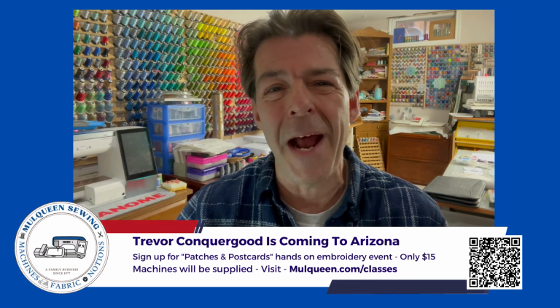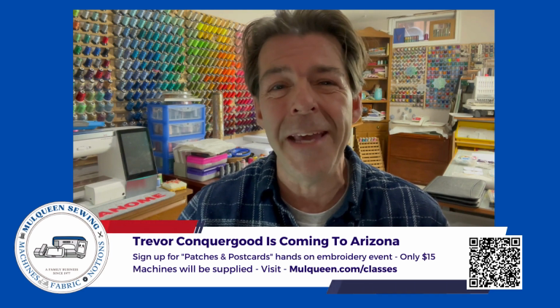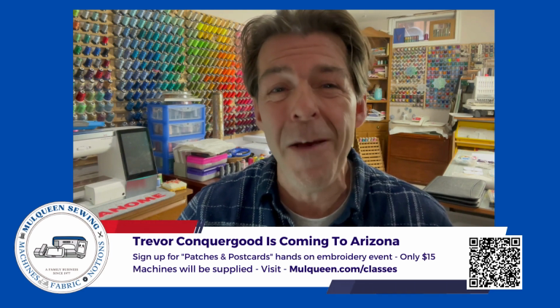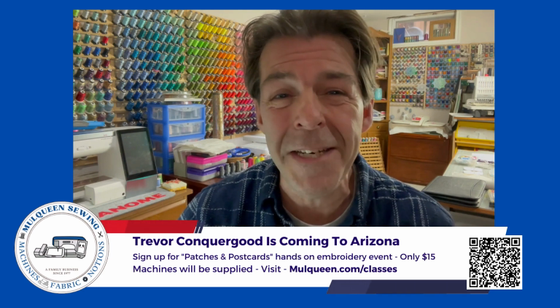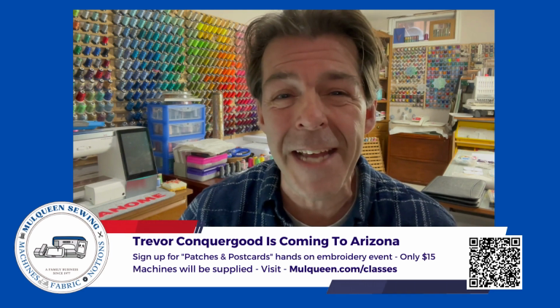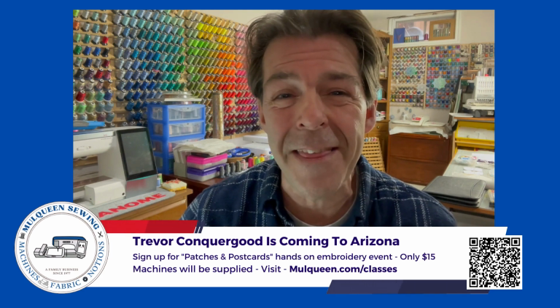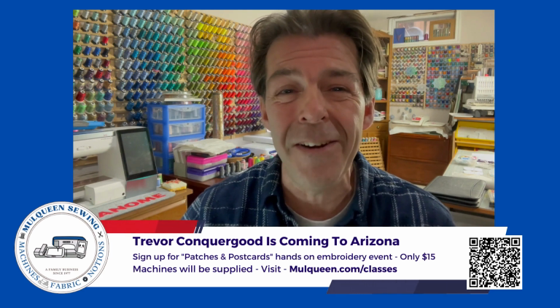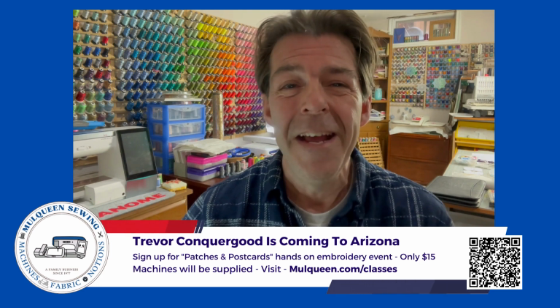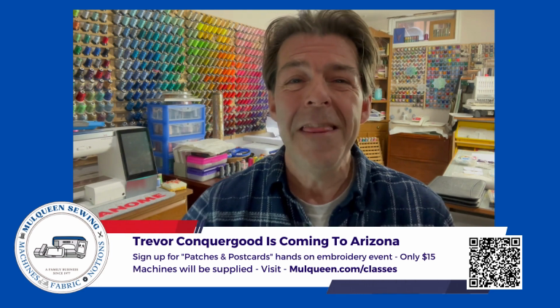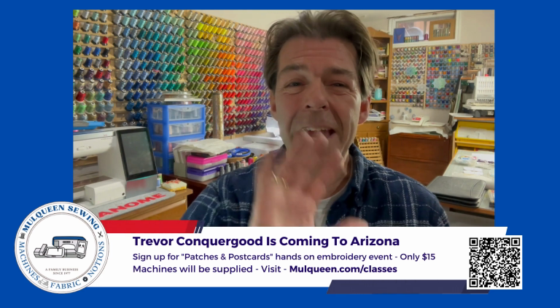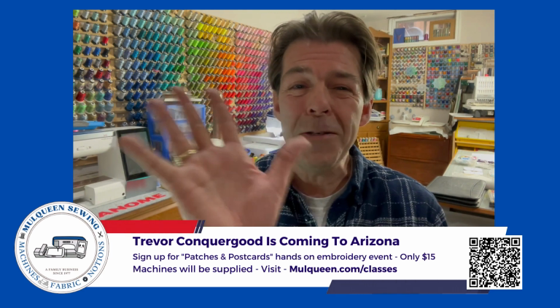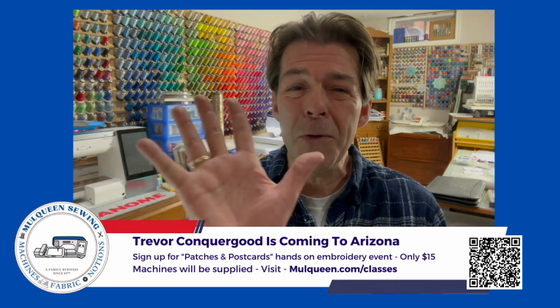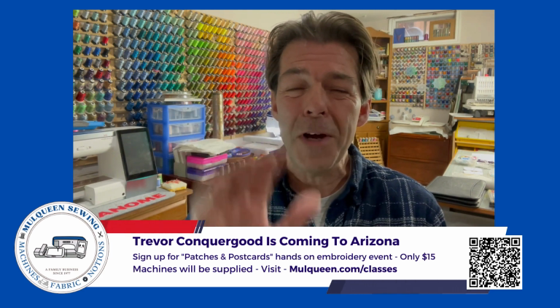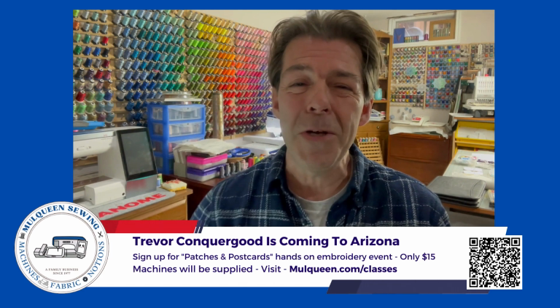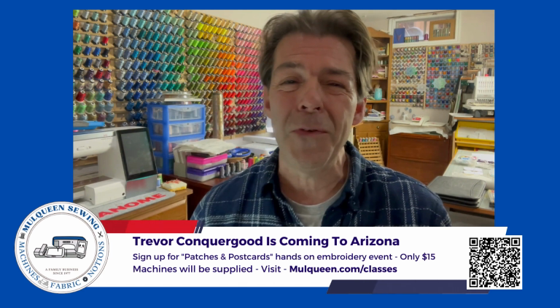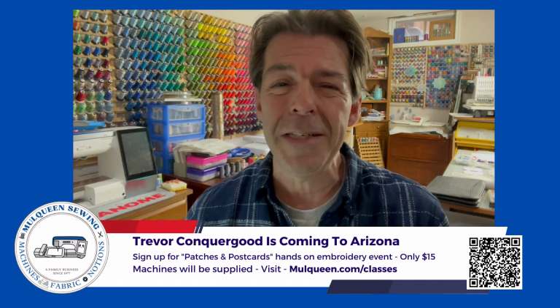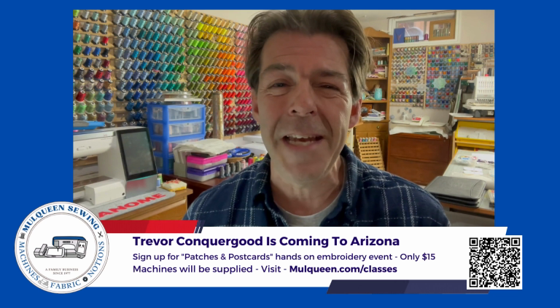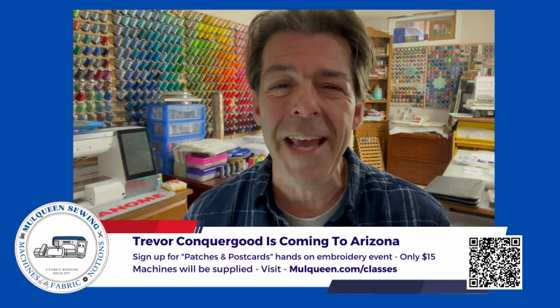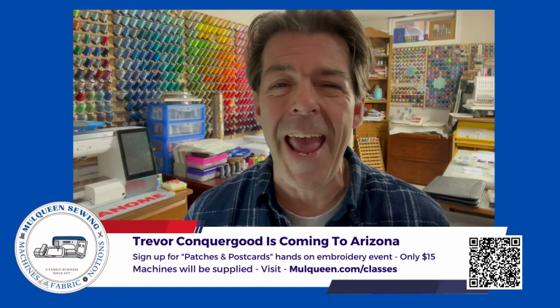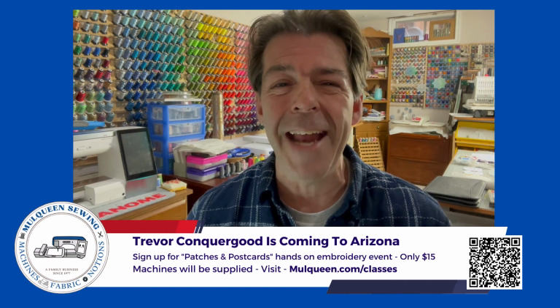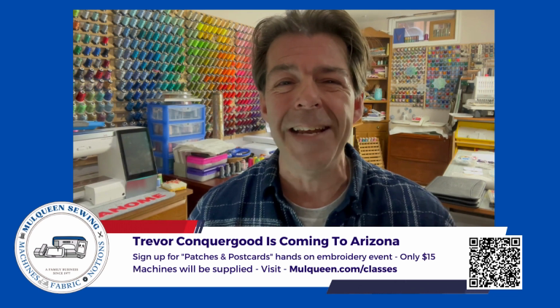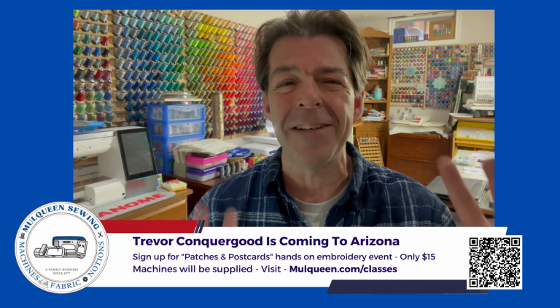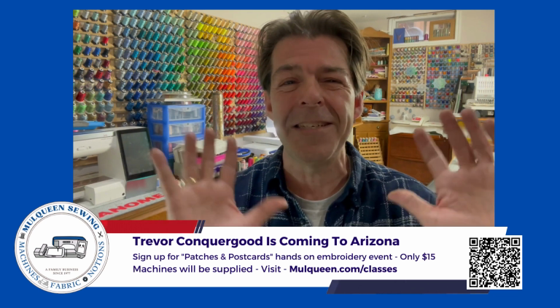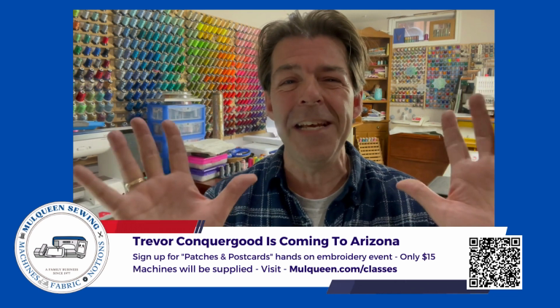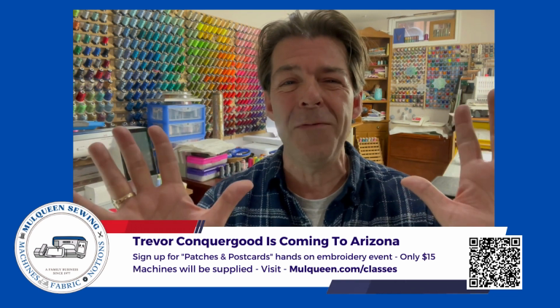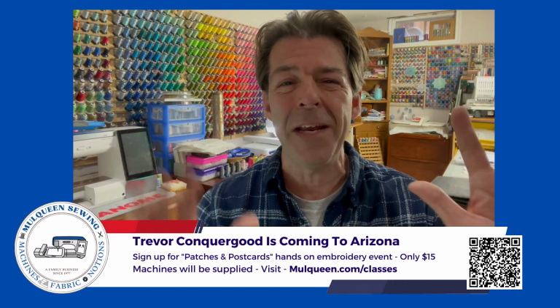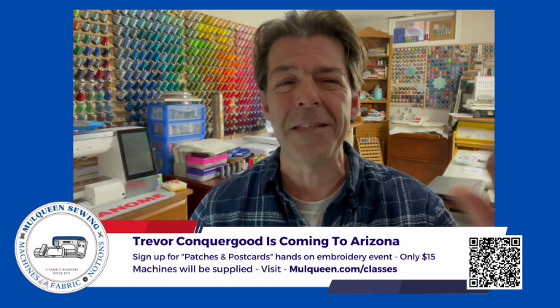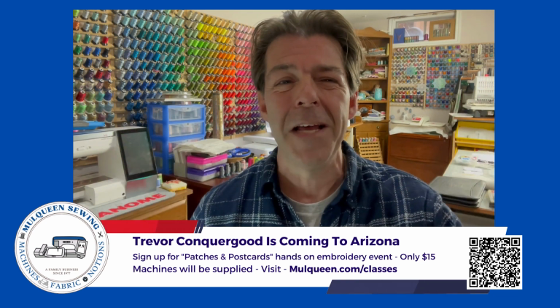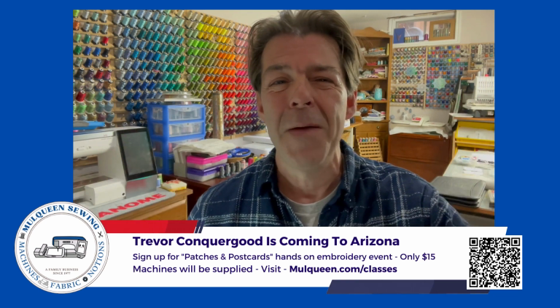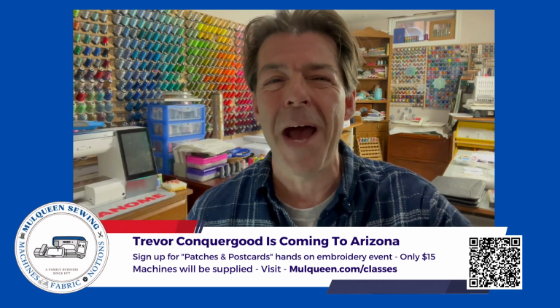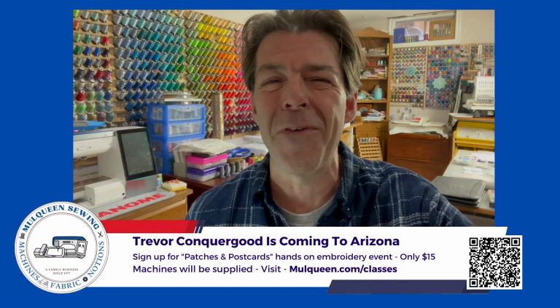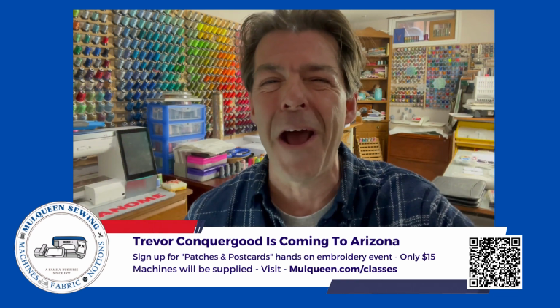But I can't wait to get there. Thank you so very much for listening and I'll see you in Phoenix. Bye for now.